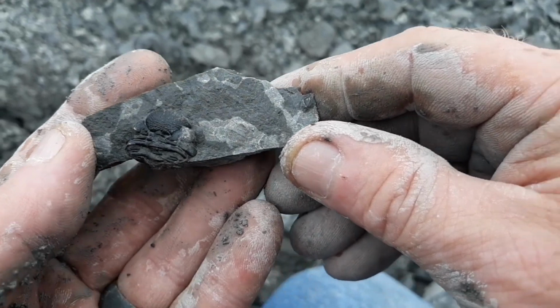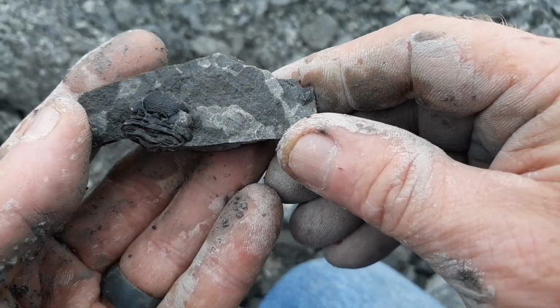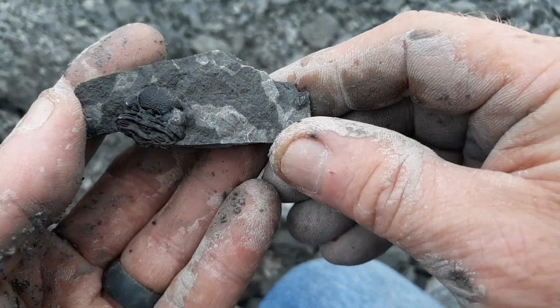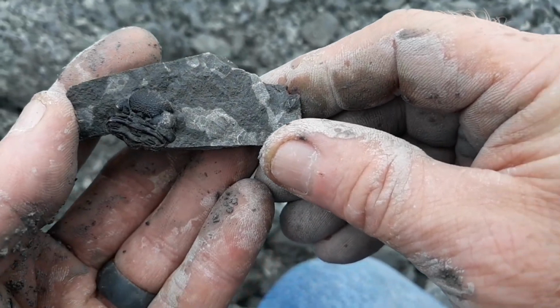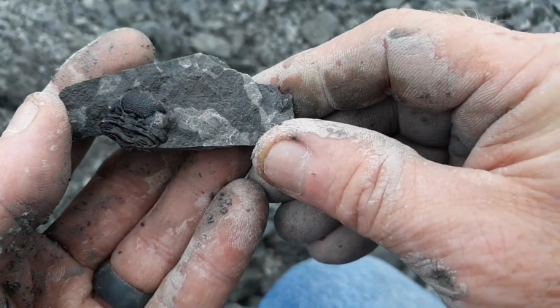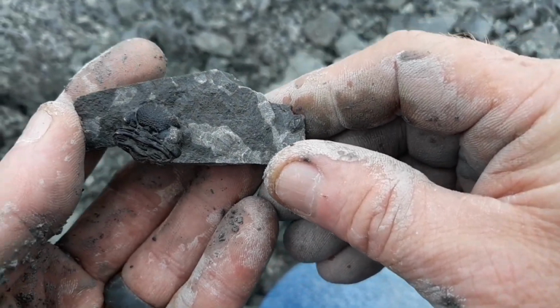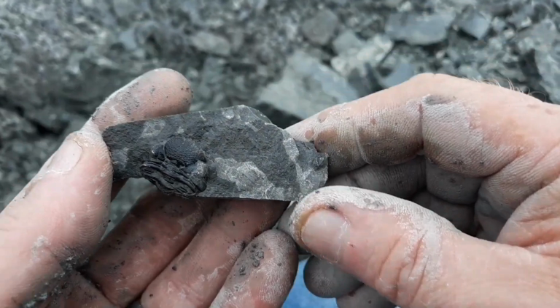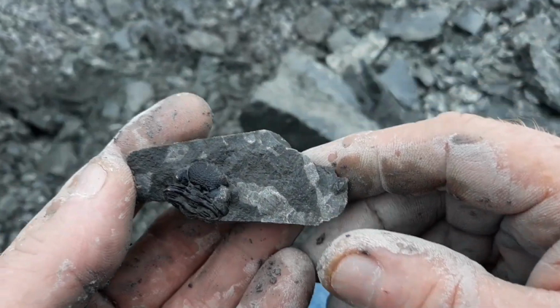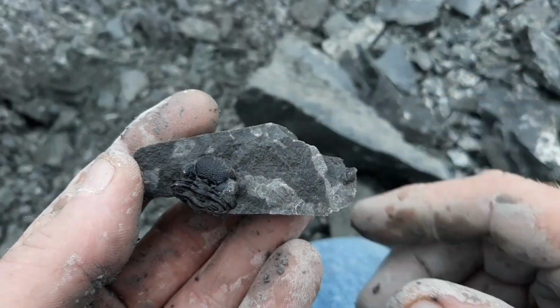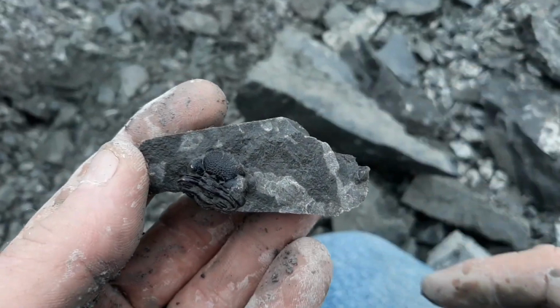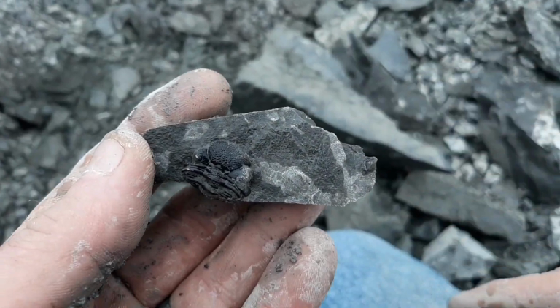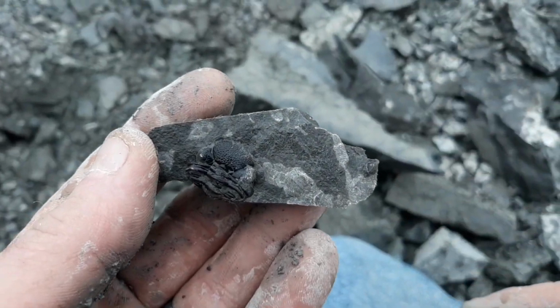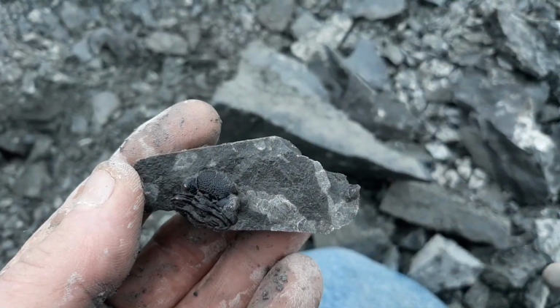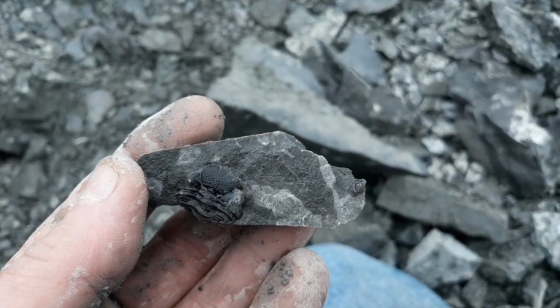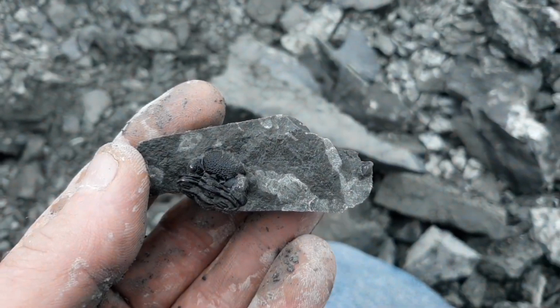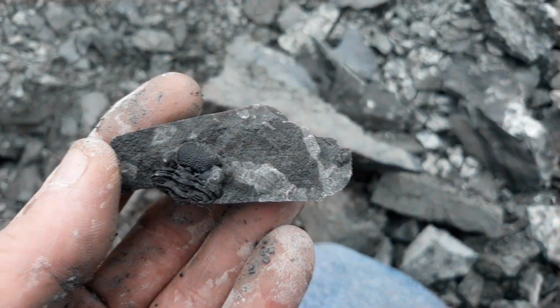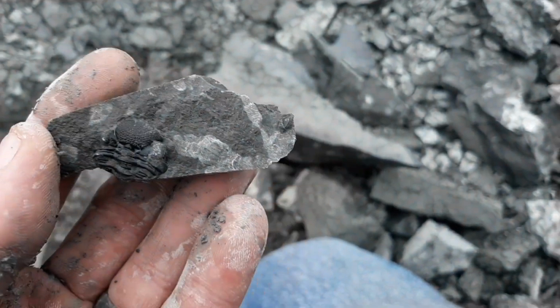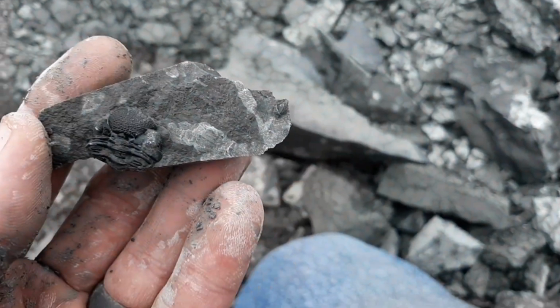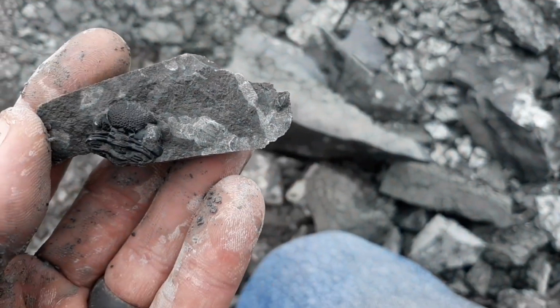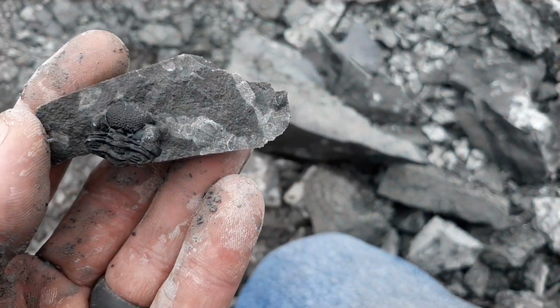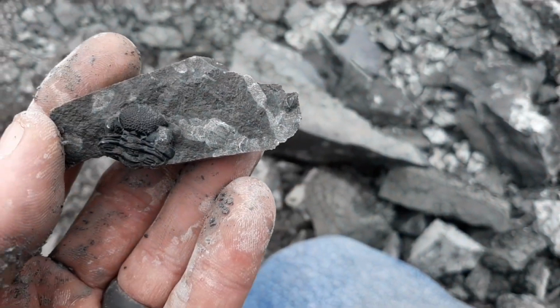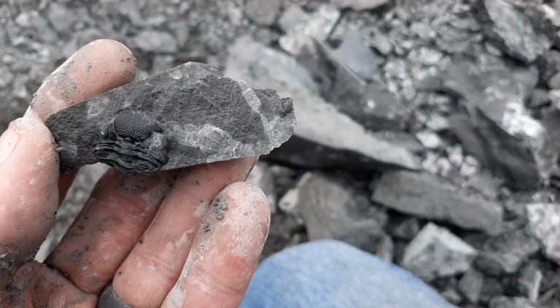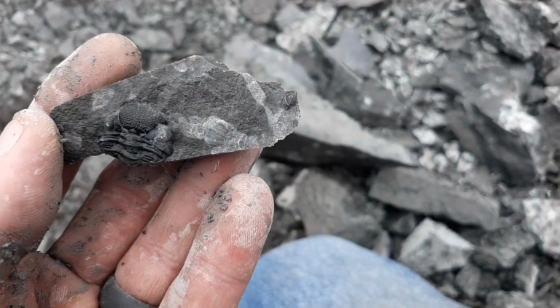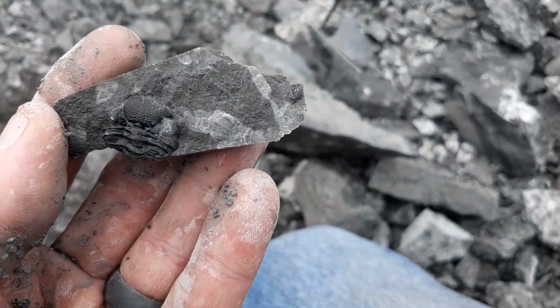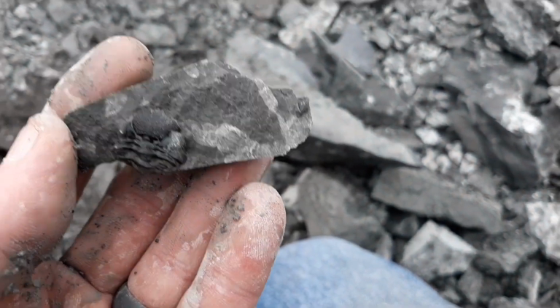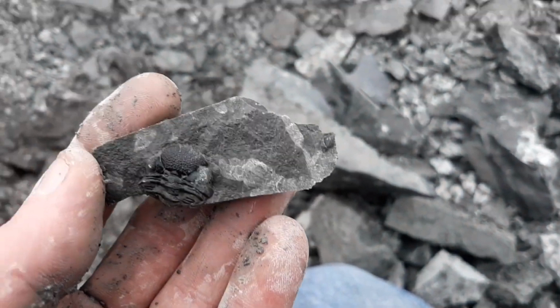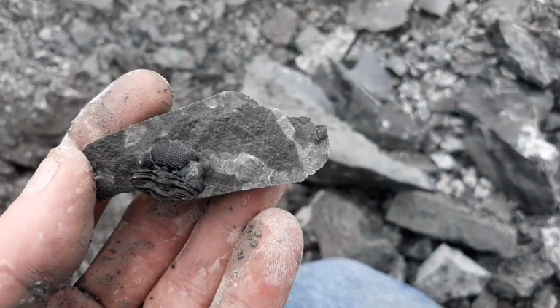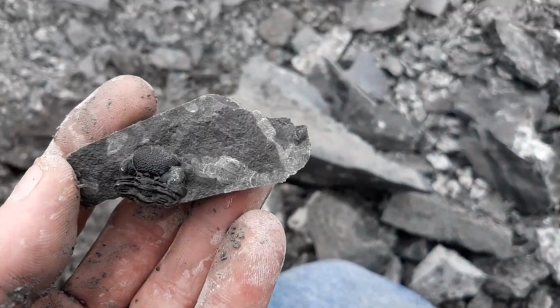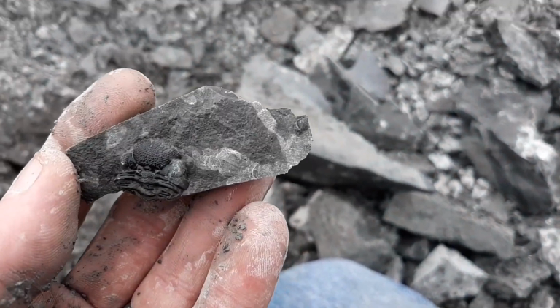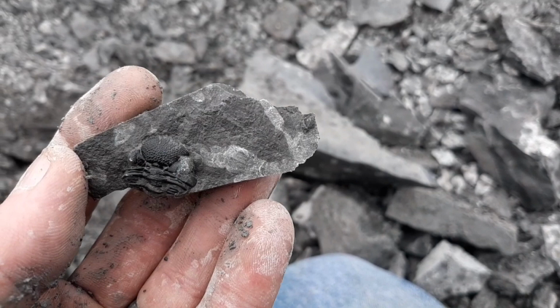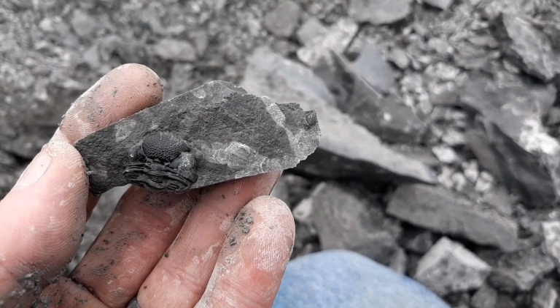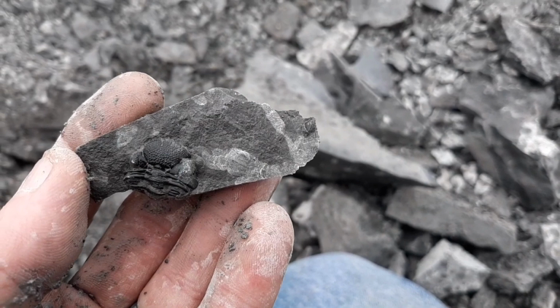Alright, first trilobite head! Starting to rain, guys, so the camera's gonna go in my pocket. I'll let you guys know what I find at the end, or hopefully it'll stop raining.